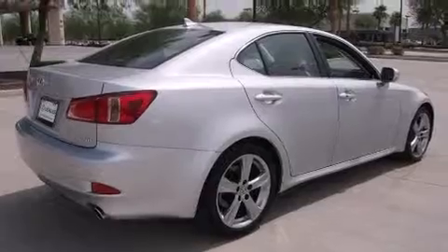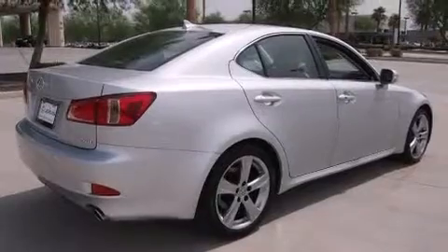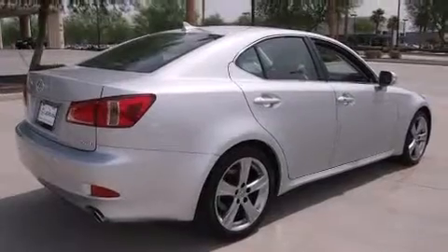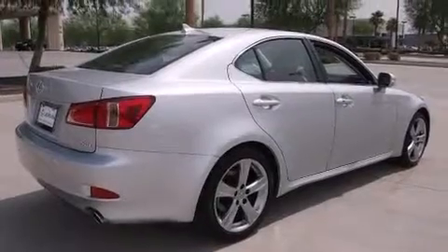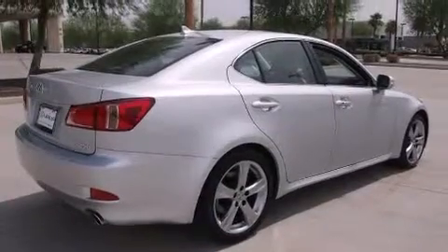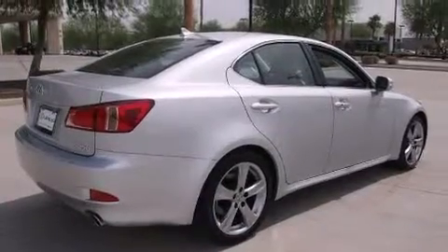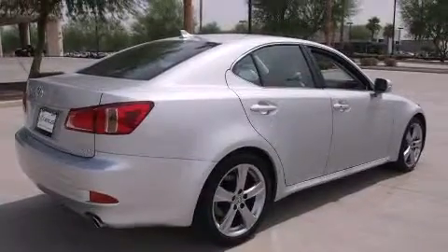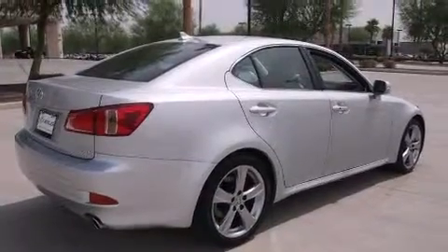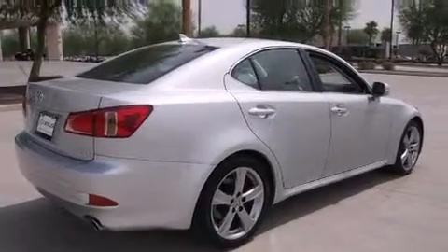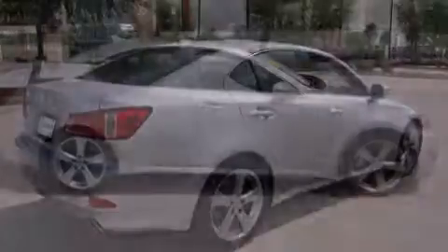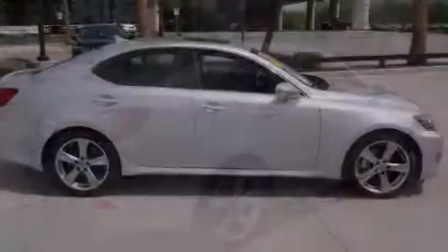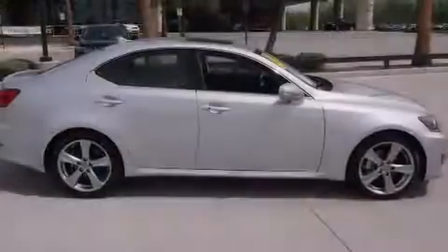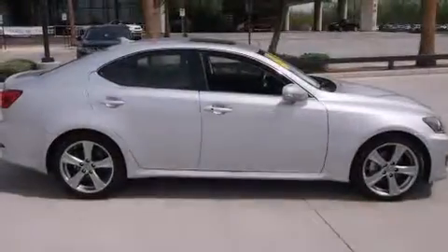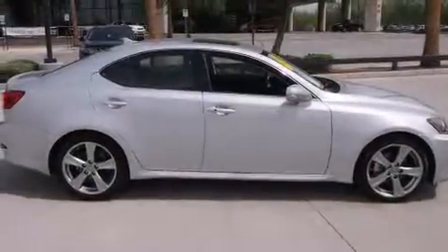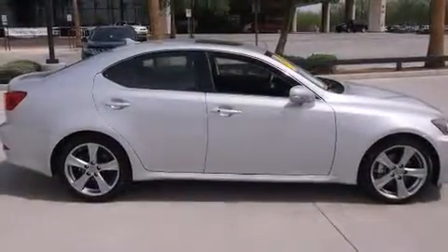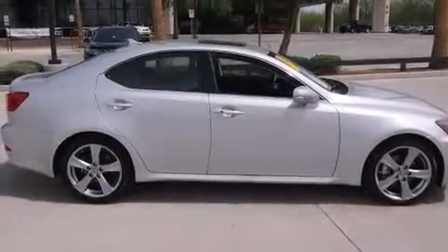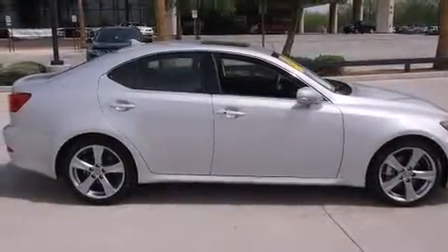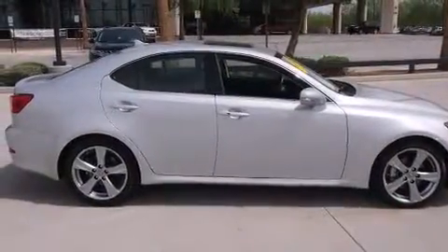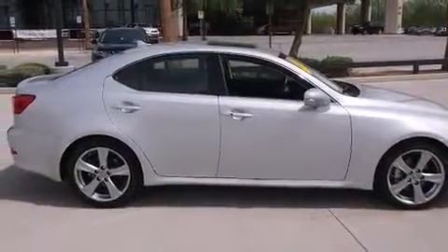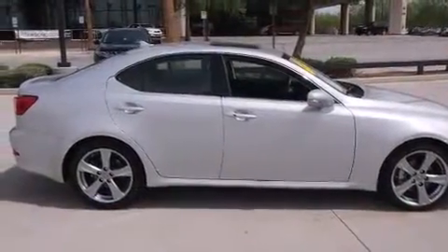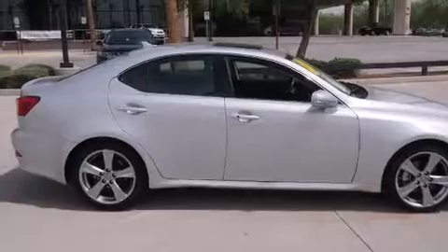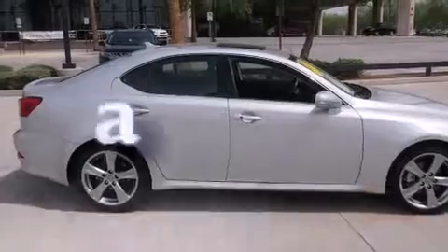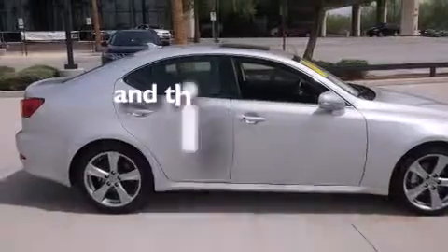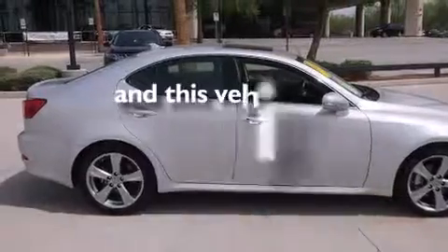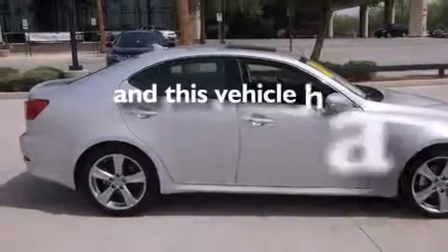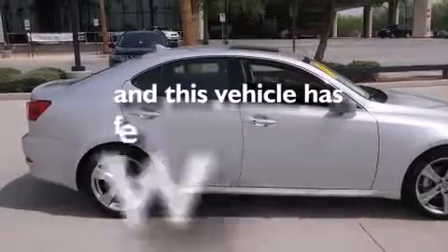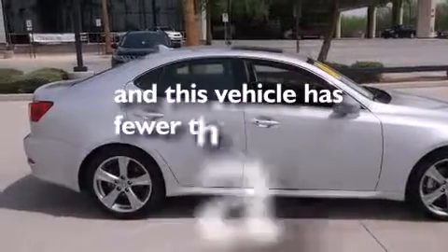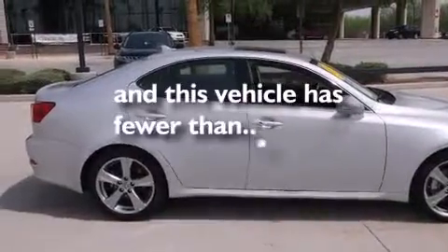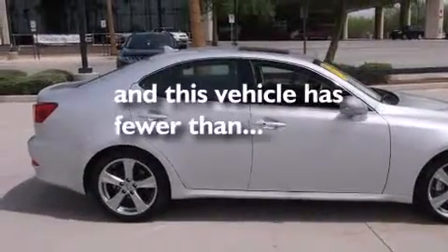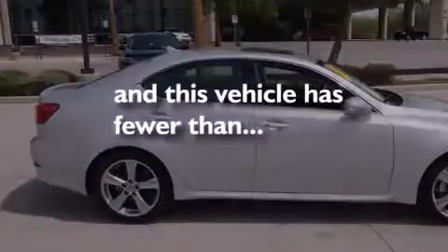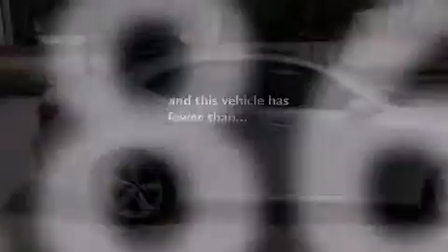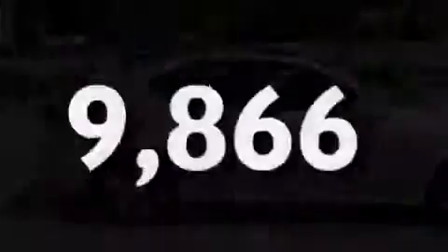Air conditioning, an auto-dimming rear-view mirror, a home link feature — and this vehicle has less than 10,000 miles.